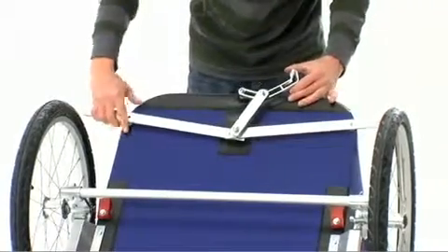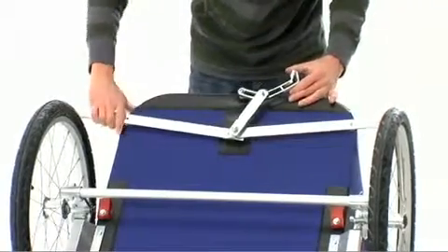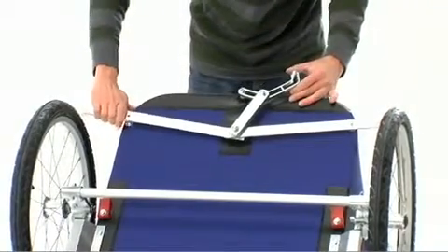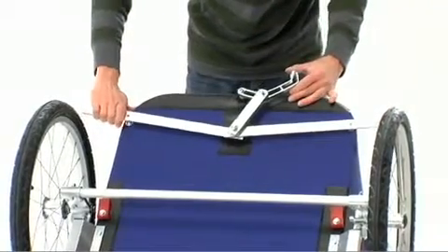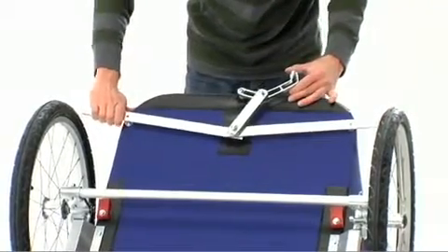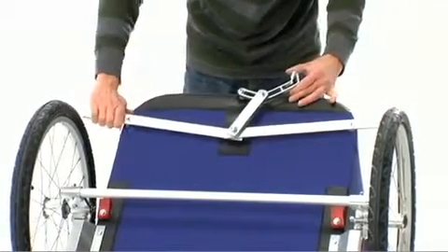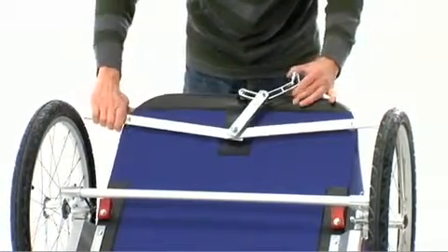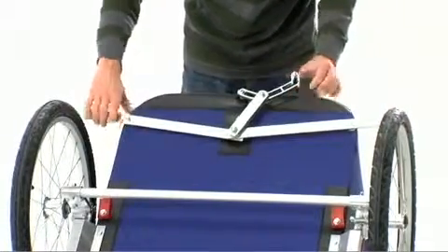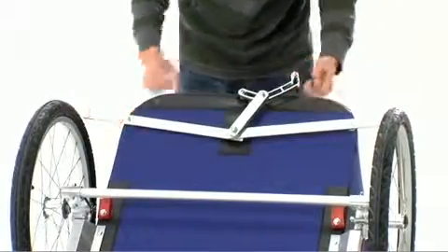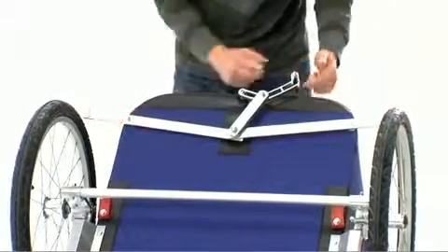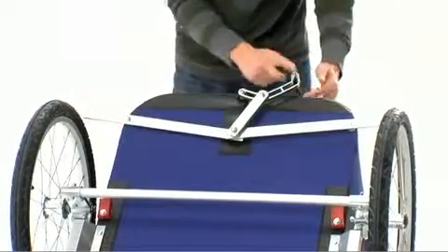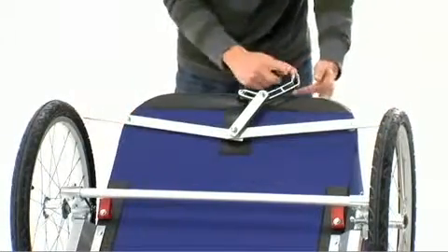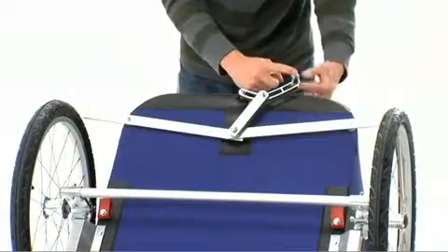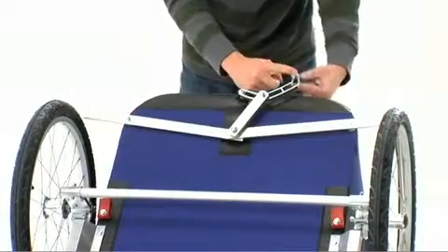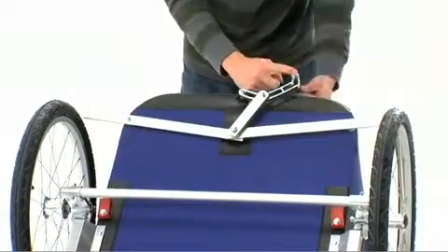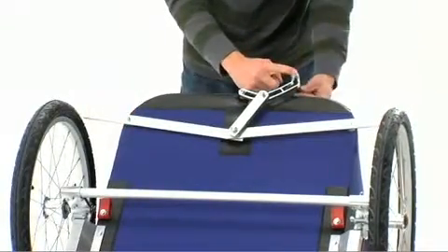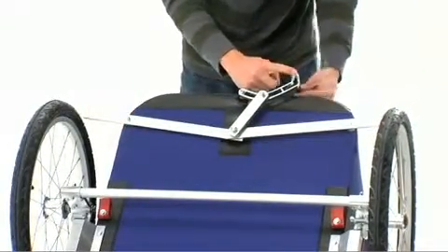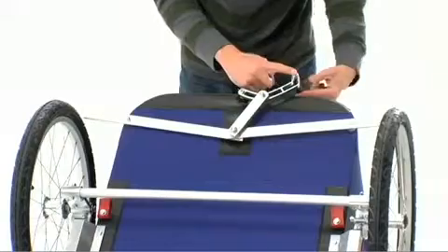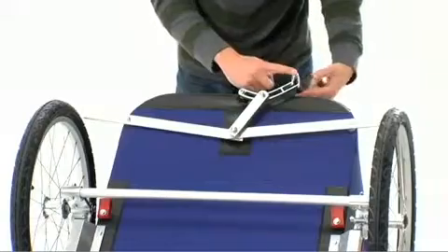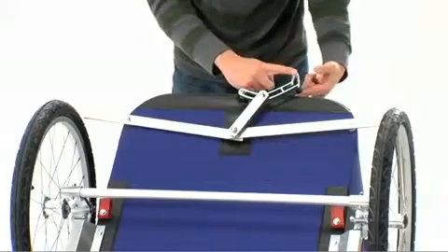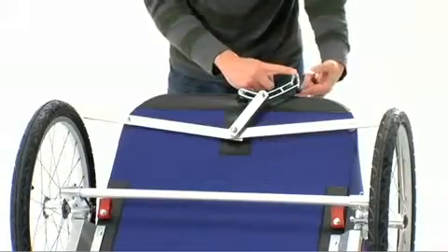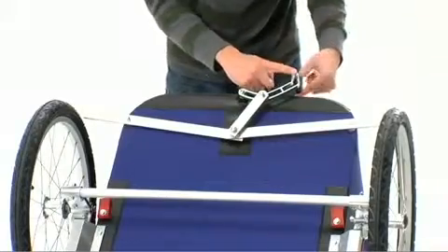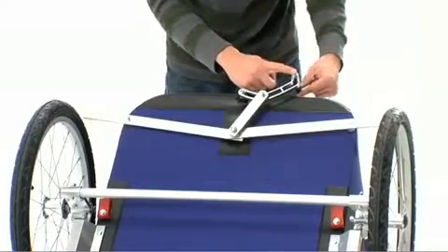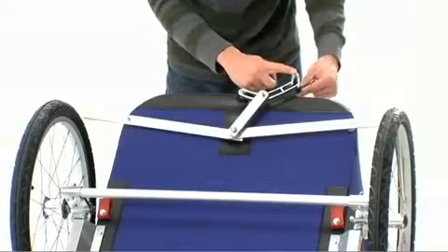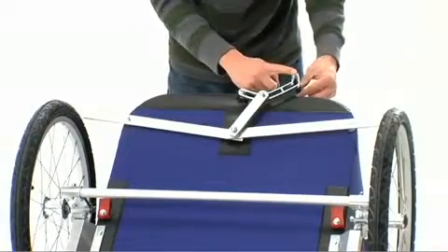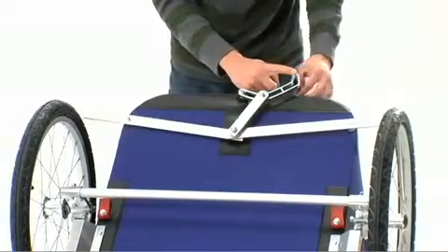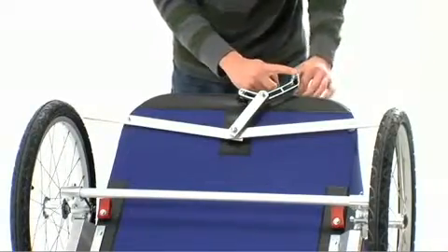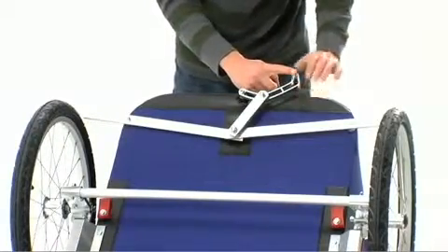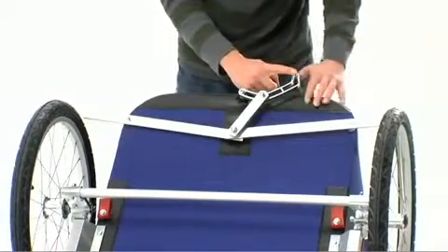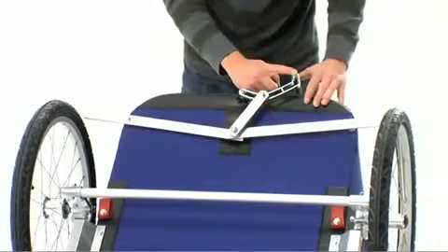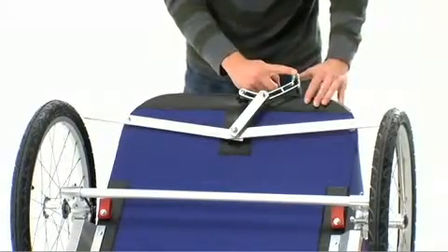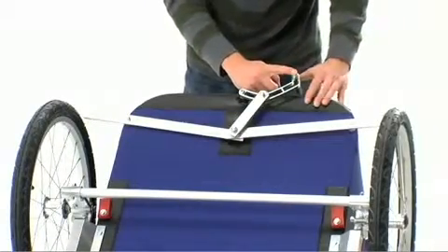Be sure that the lever is positioned to point towards the top of the carrier and on your left hand side.